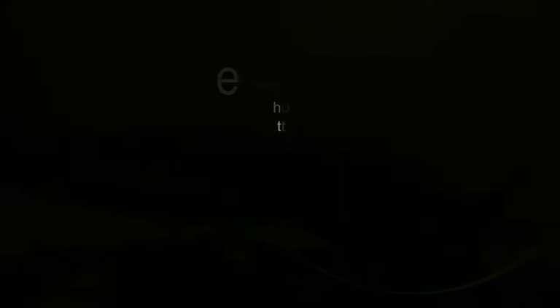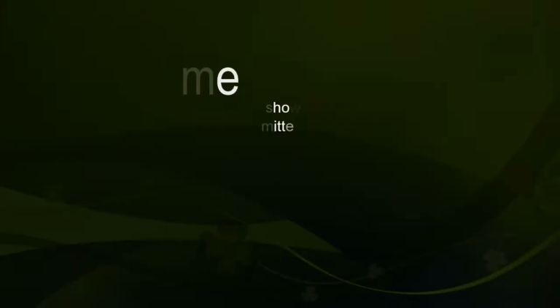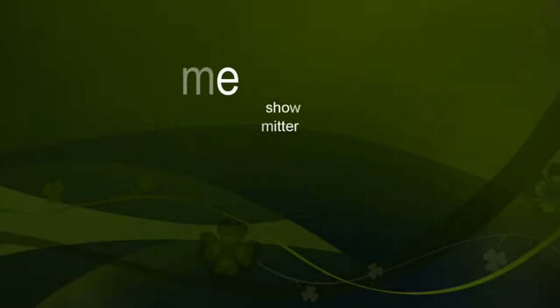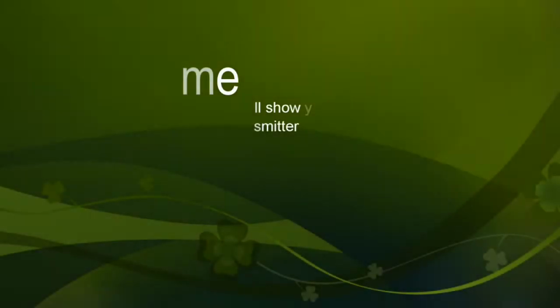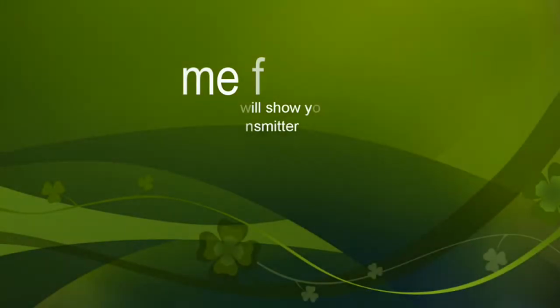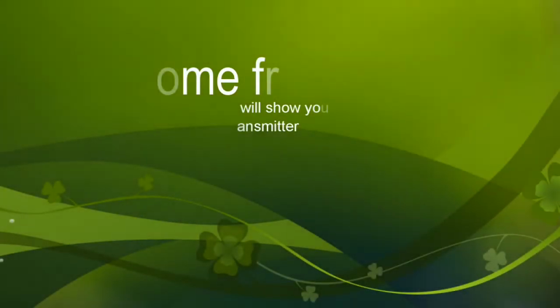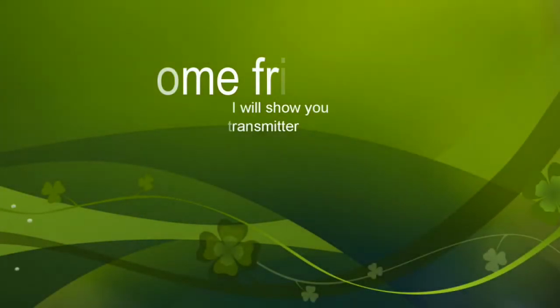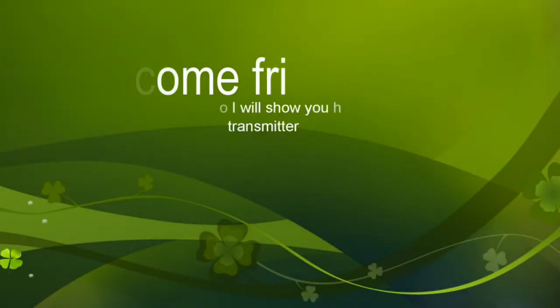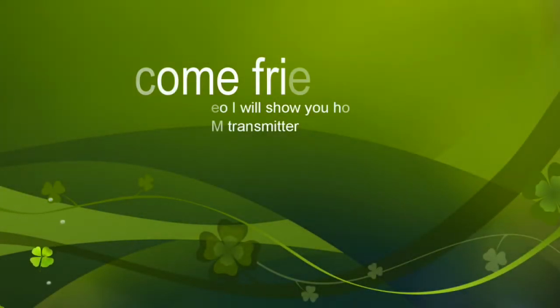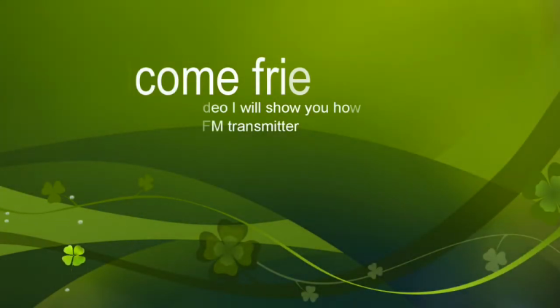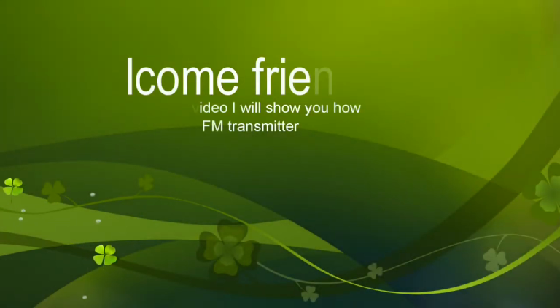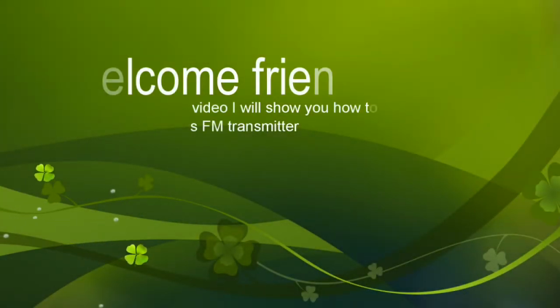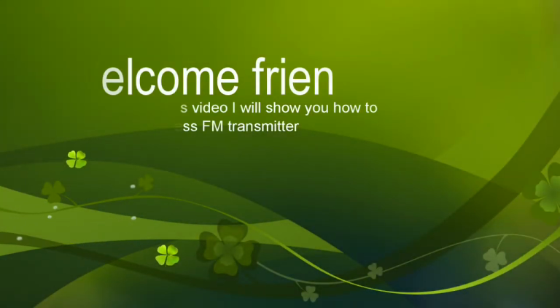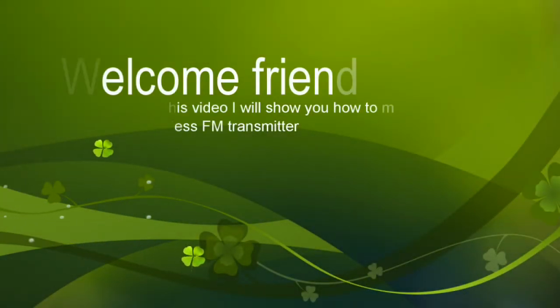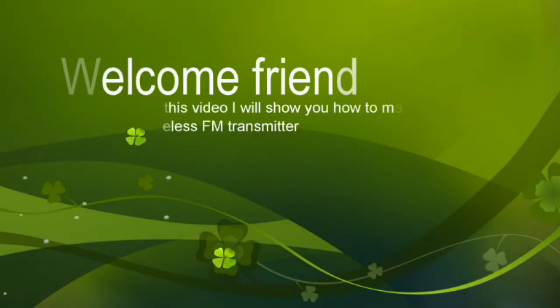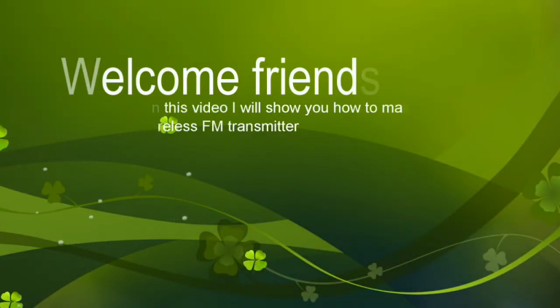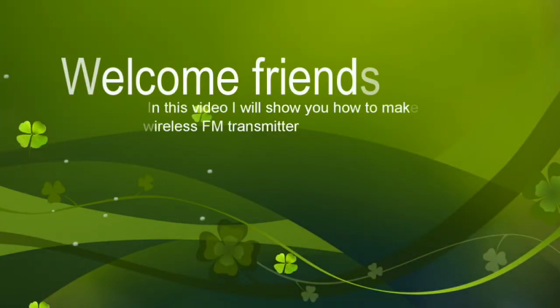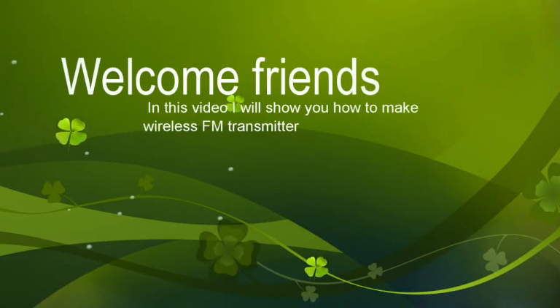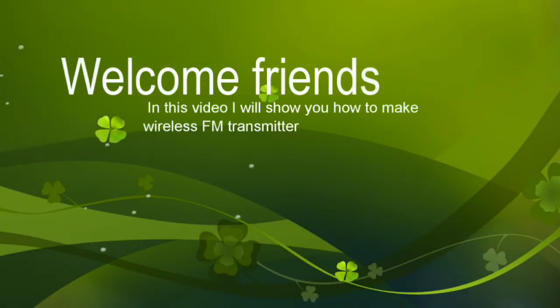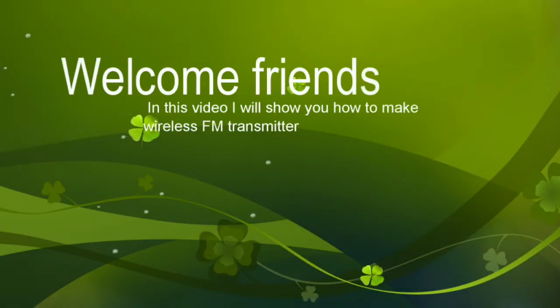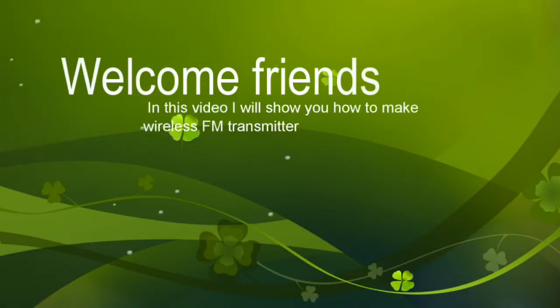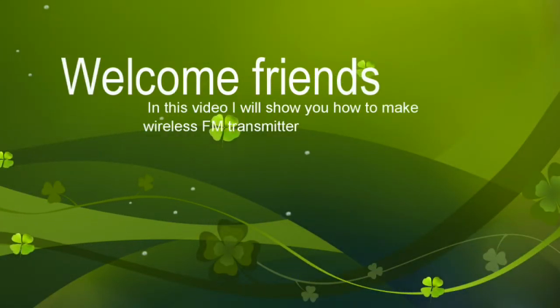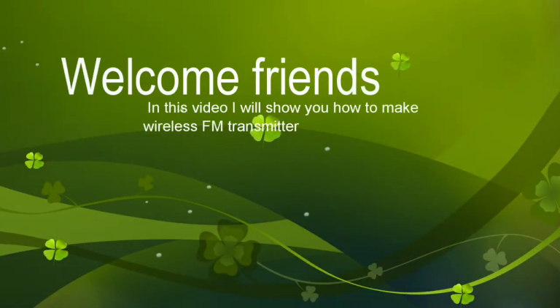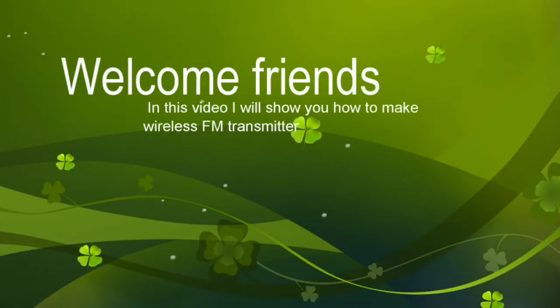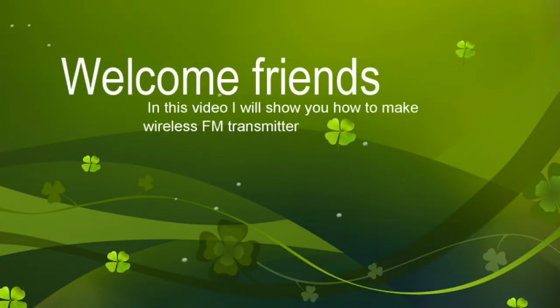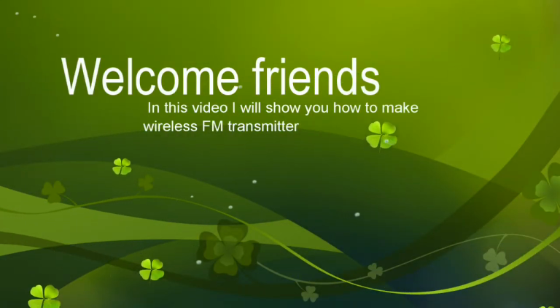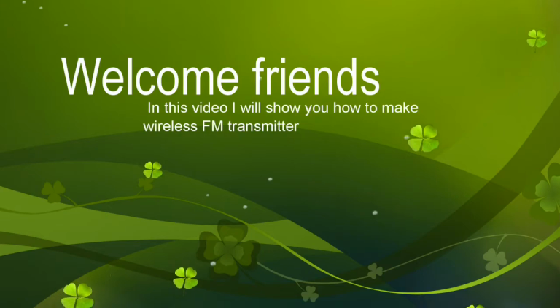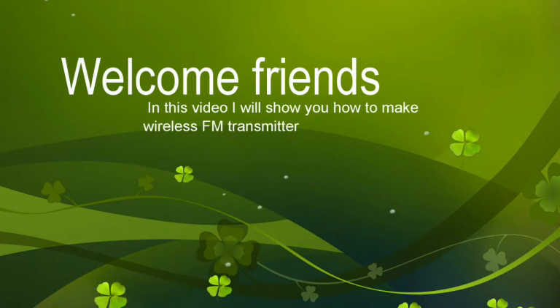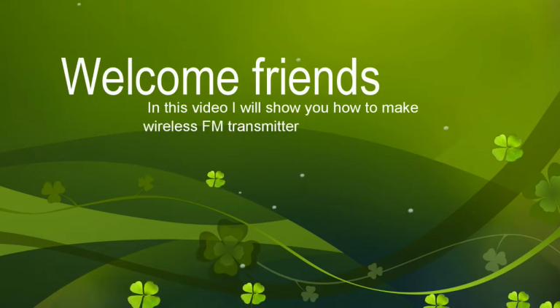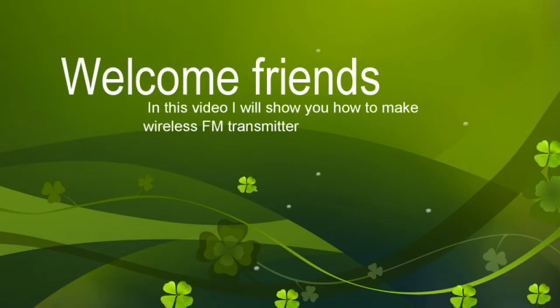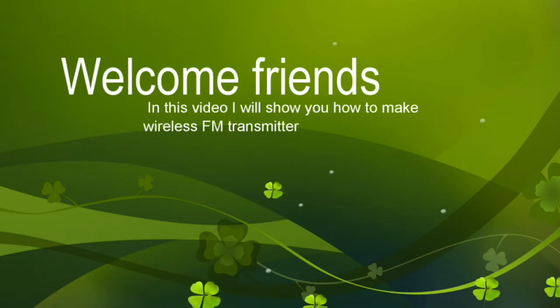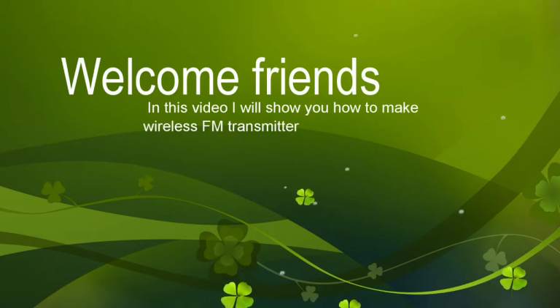Welcome friends. In this video I will show you how to make a wireless FM transmitter.